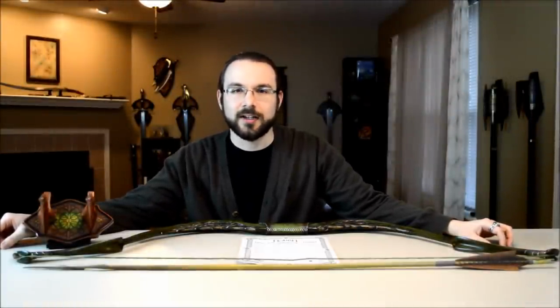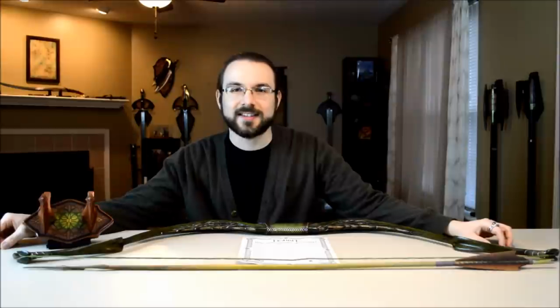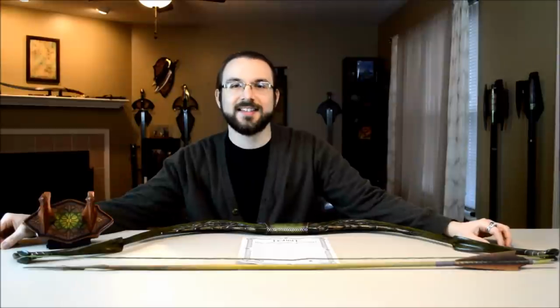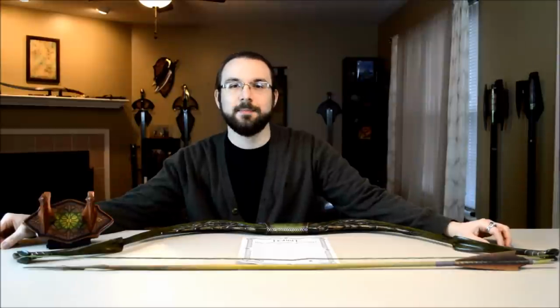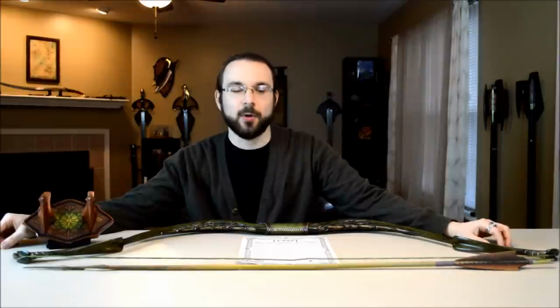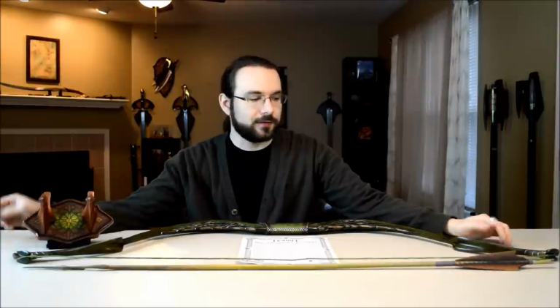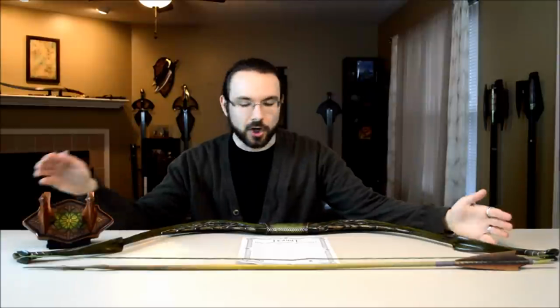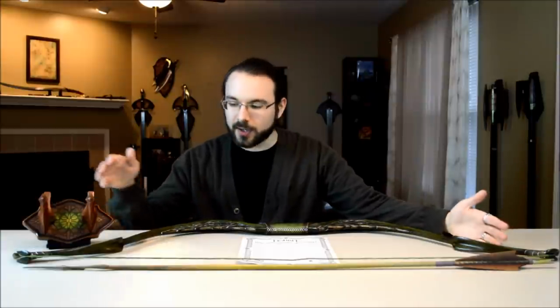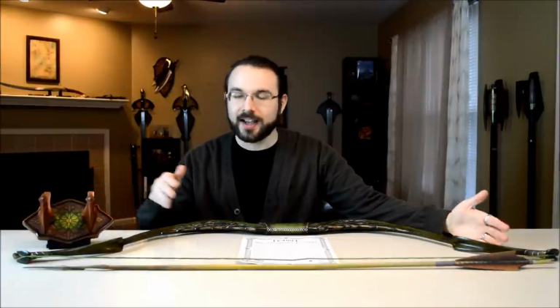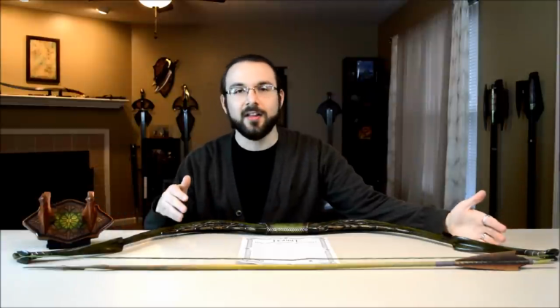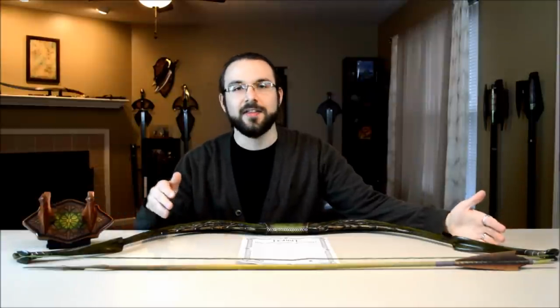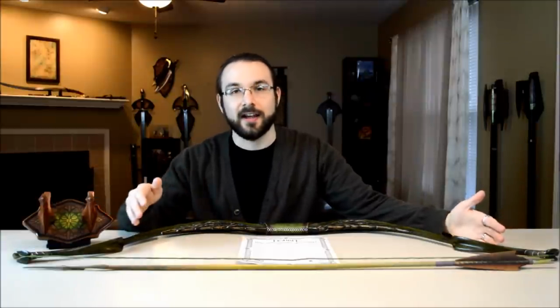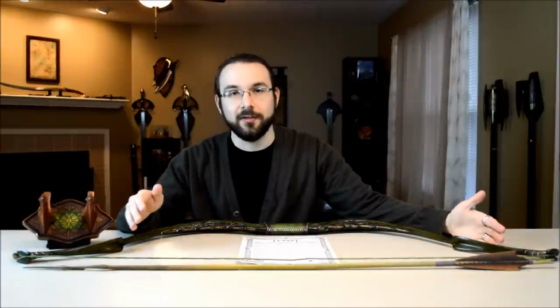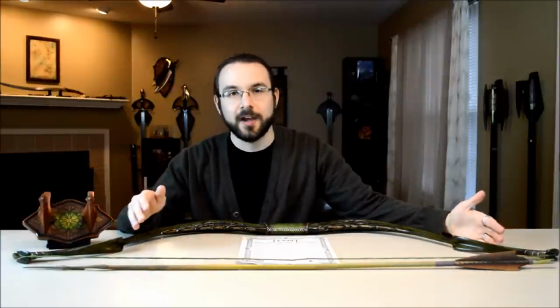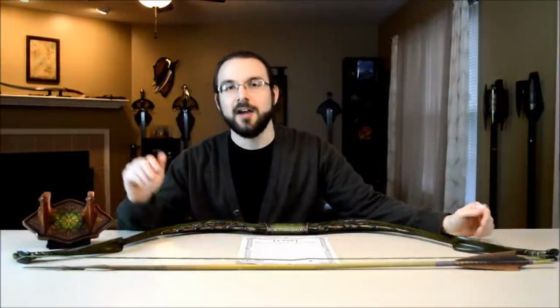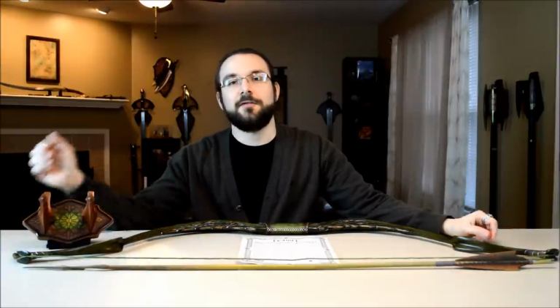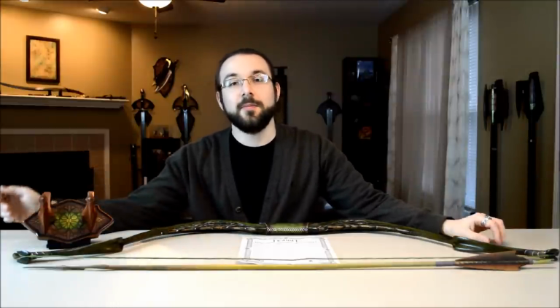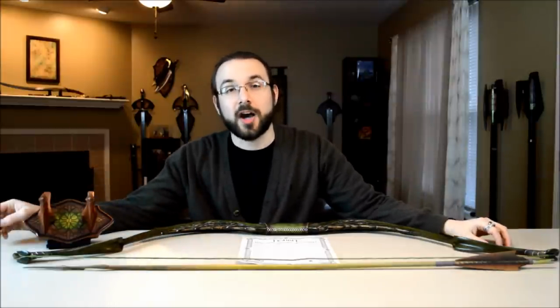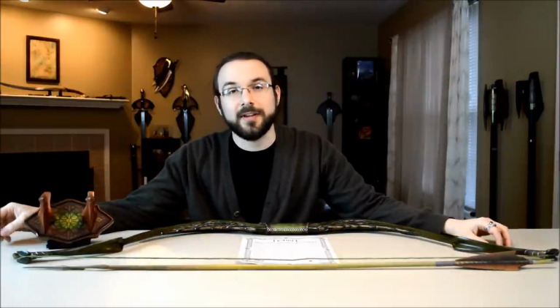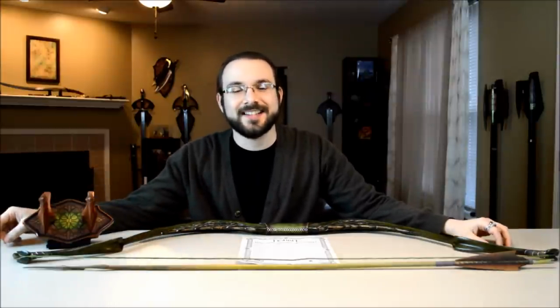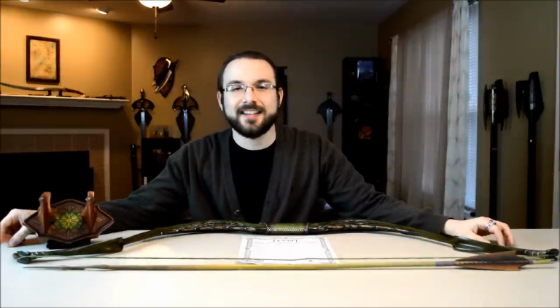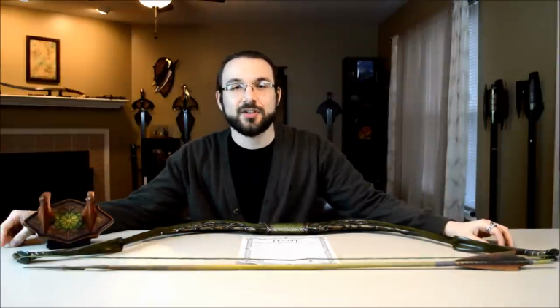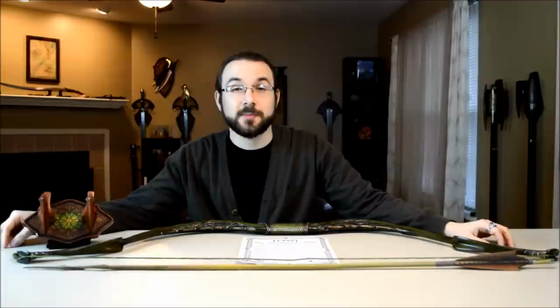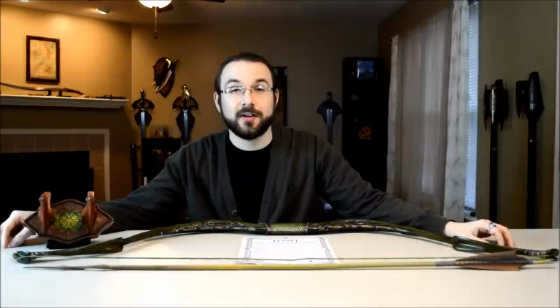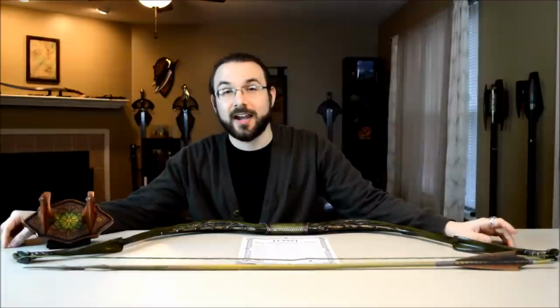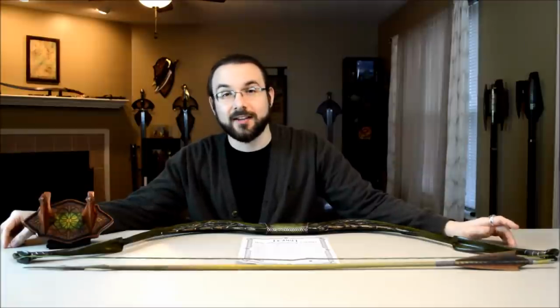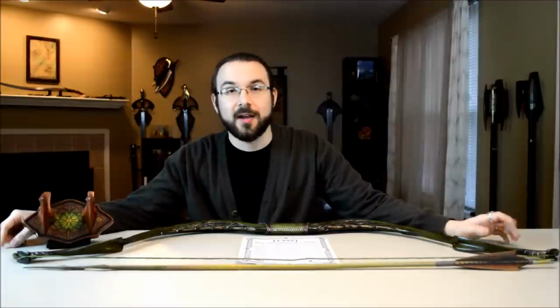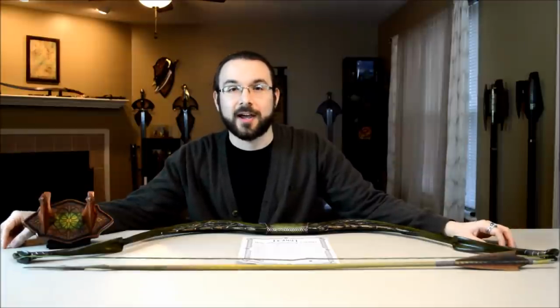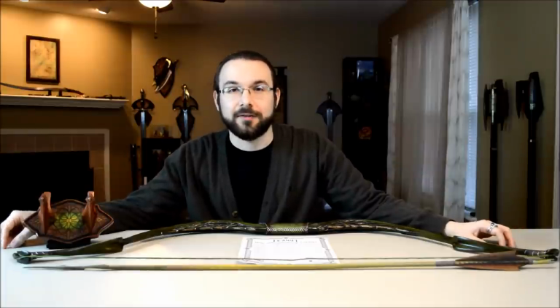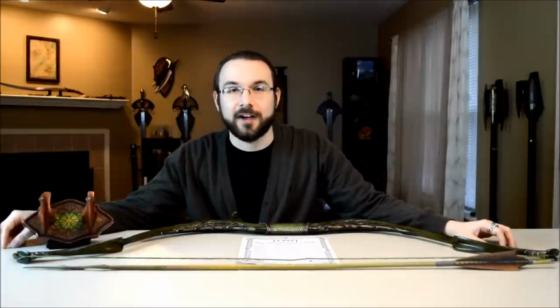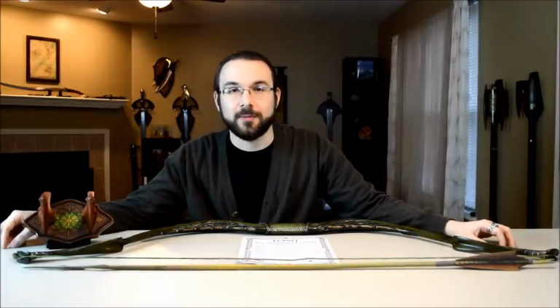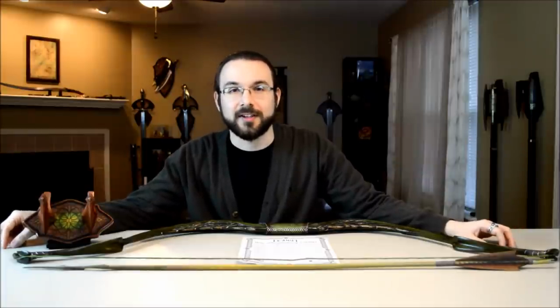Yes, this is the bow of Tauriel the Elf from The Hobbit: Desolation of Smaug and Battle of Five Armies.